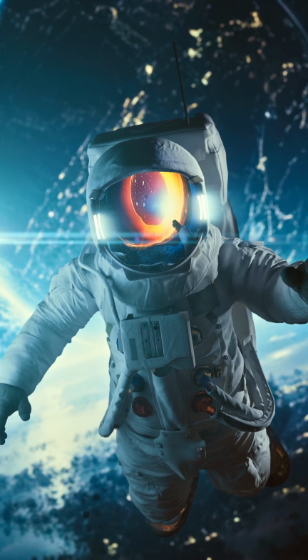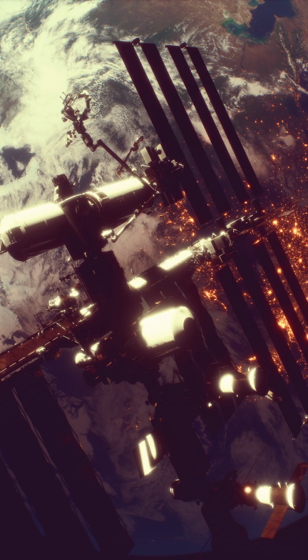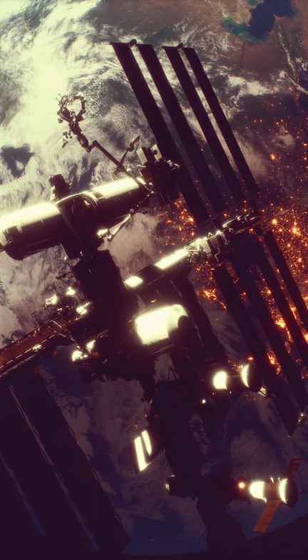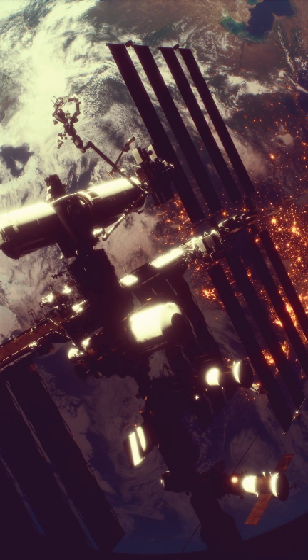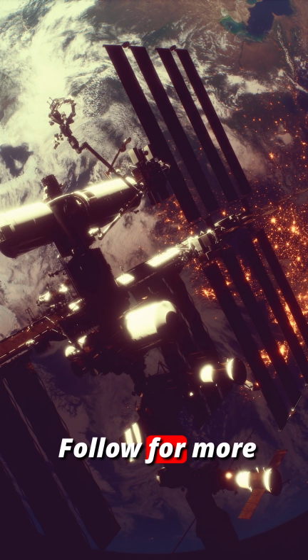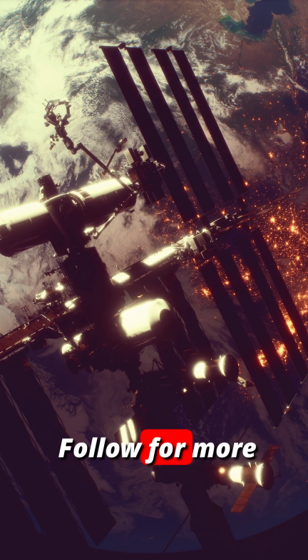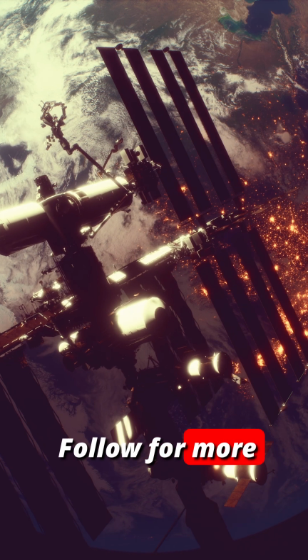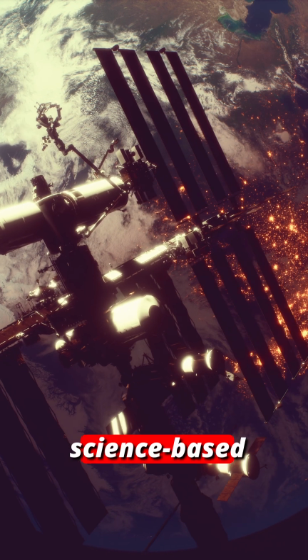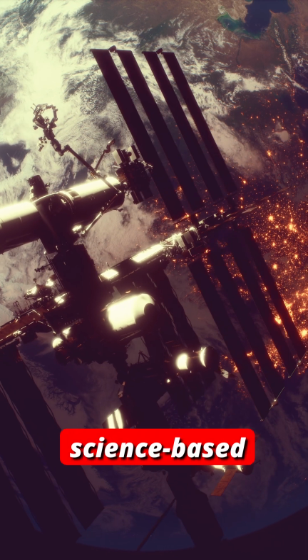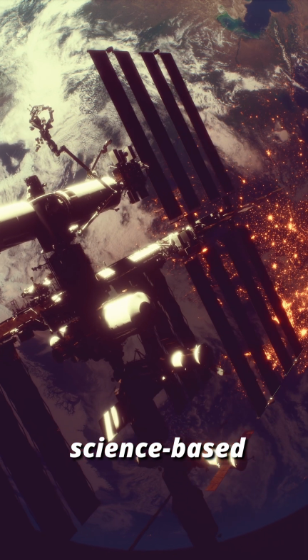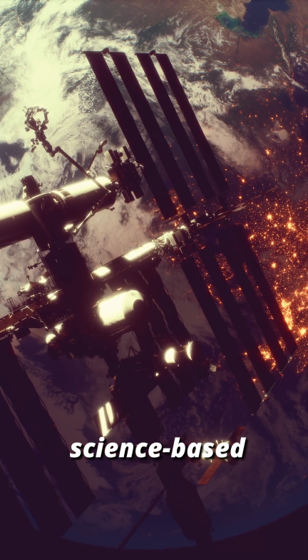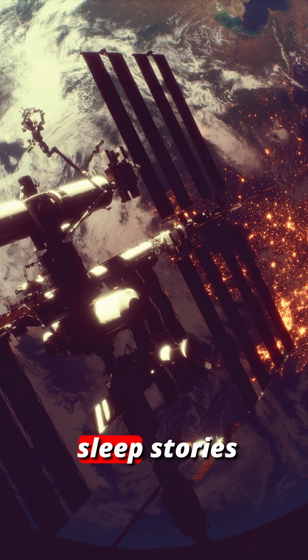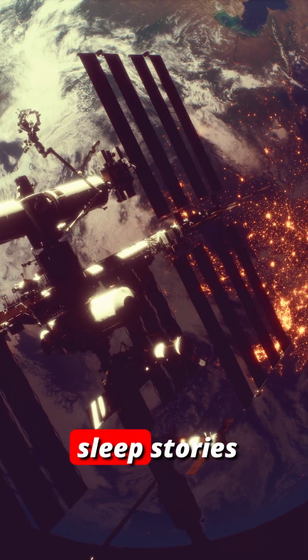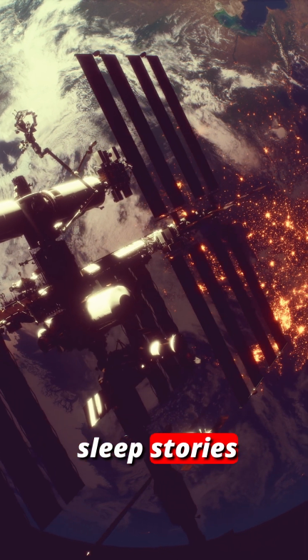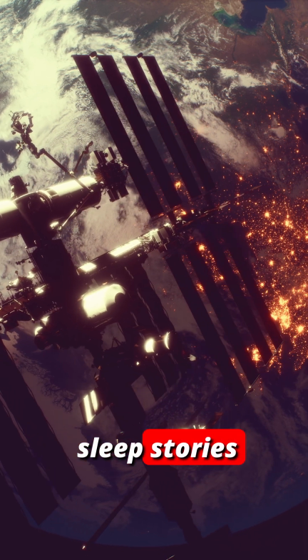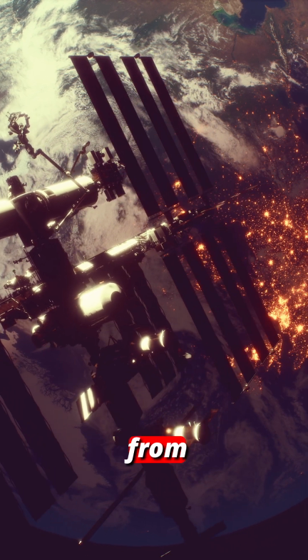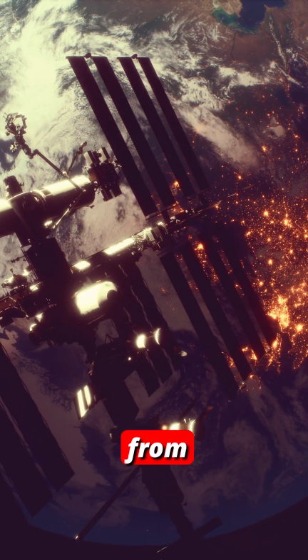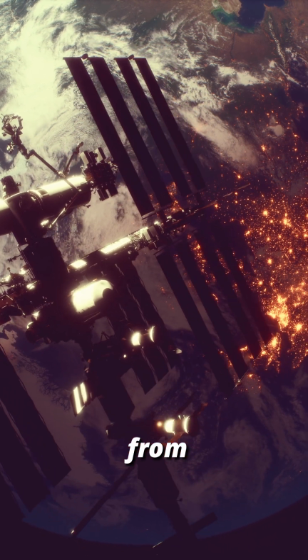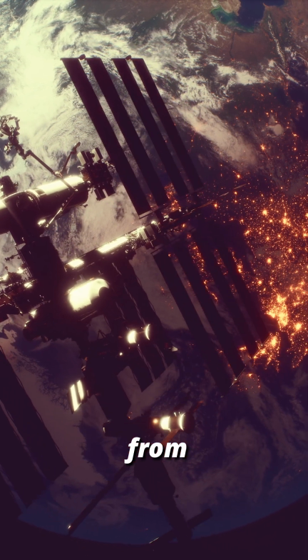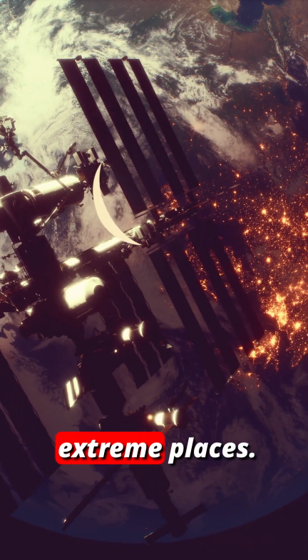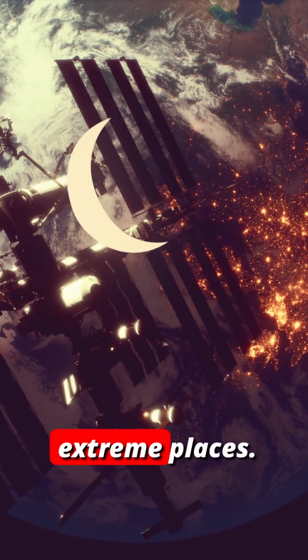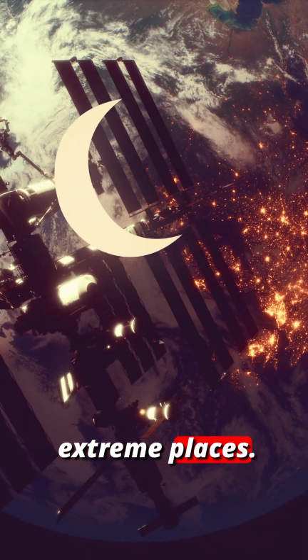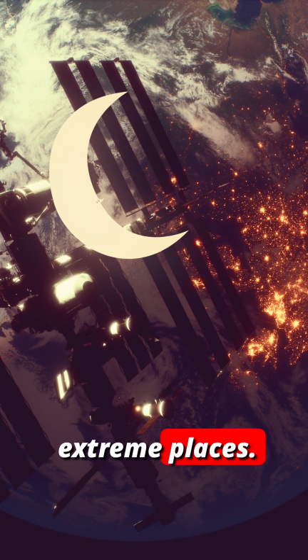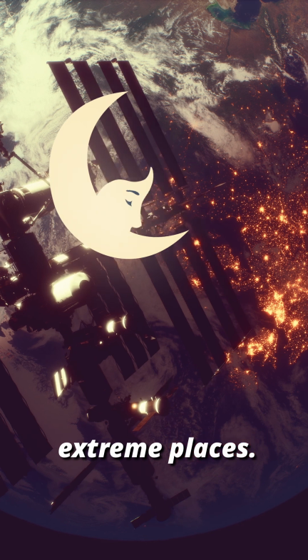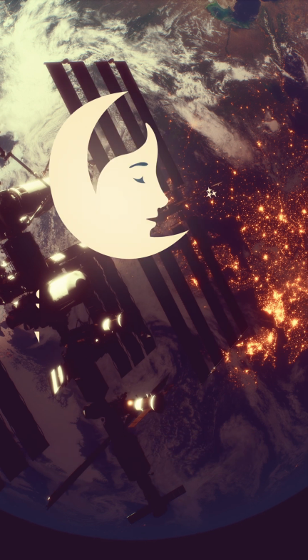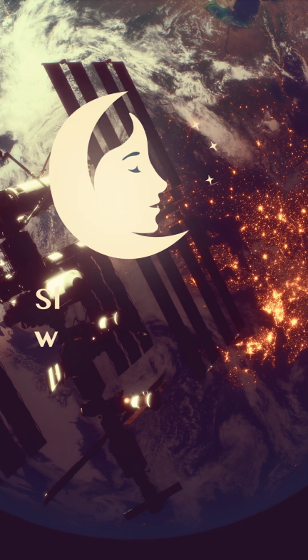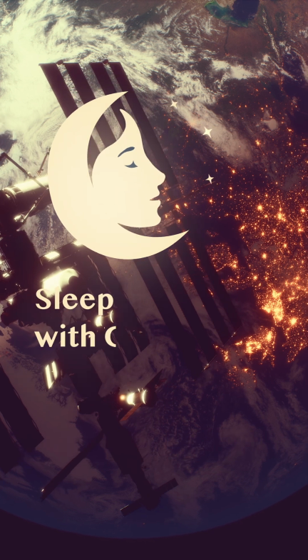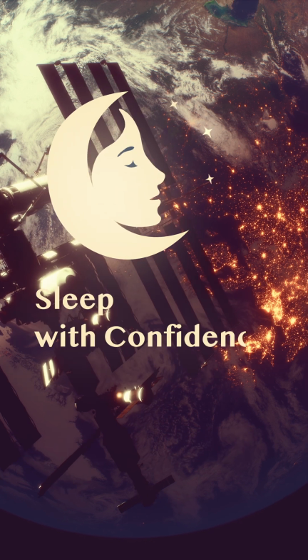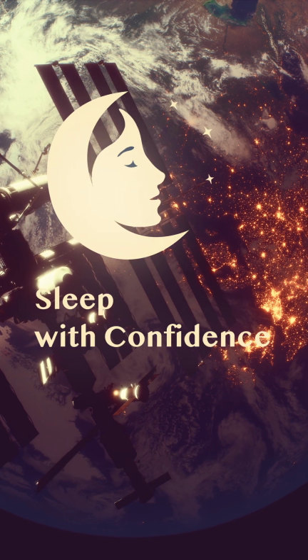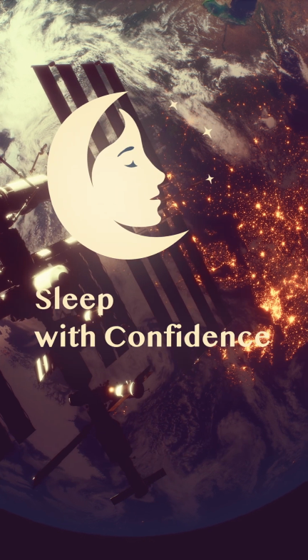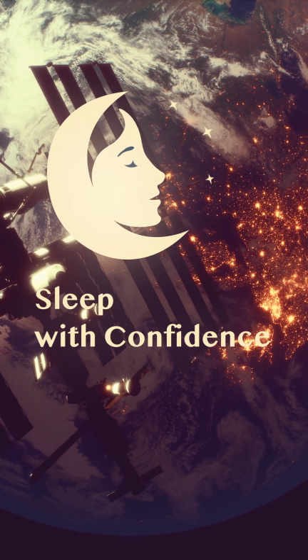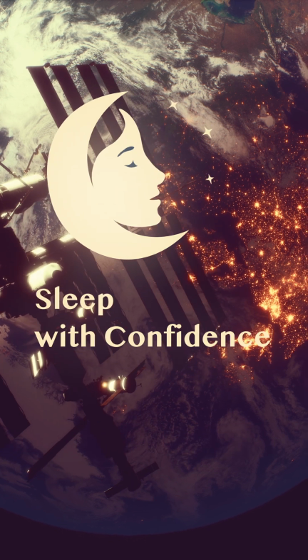Follow for more science-based sleep stories from extreme places.